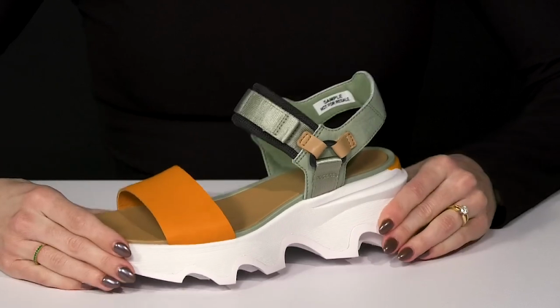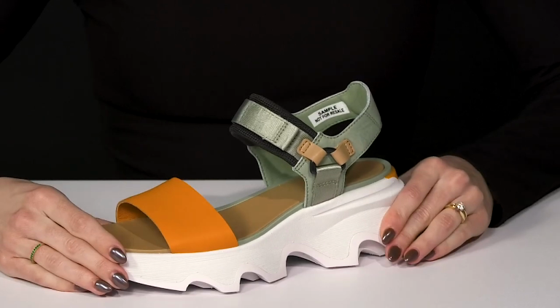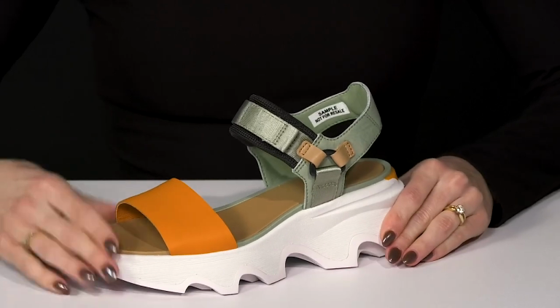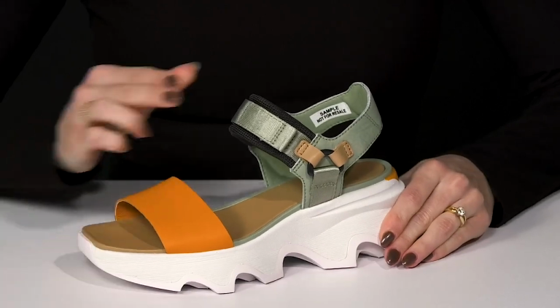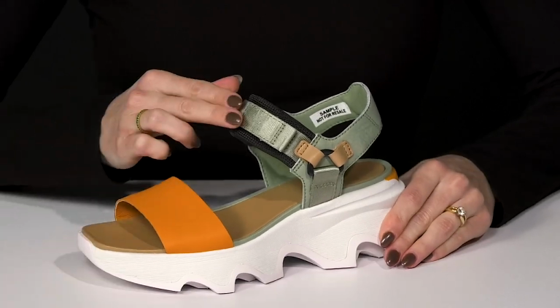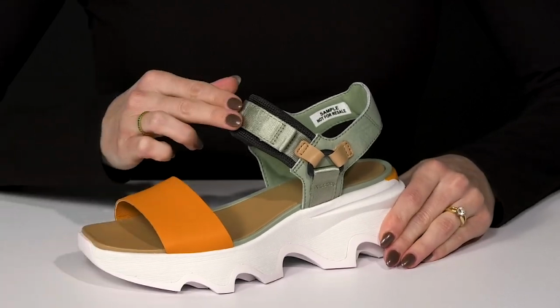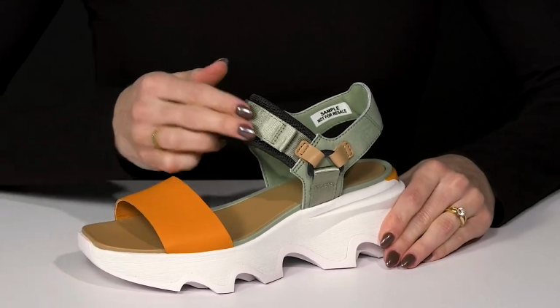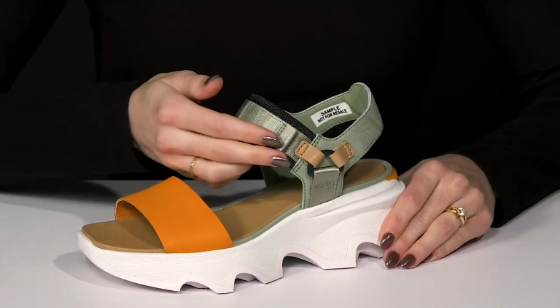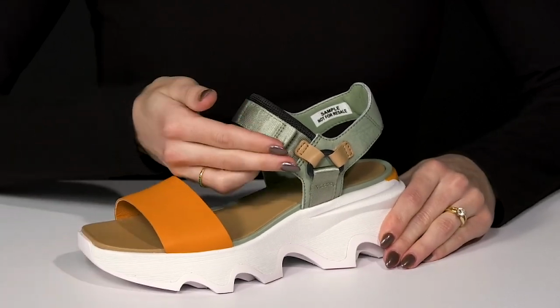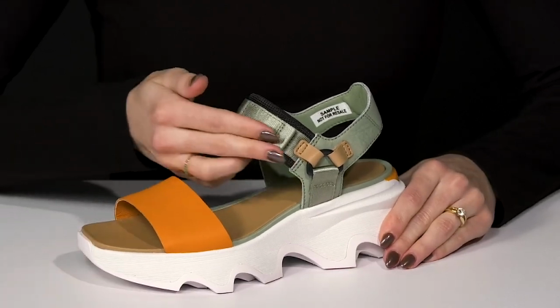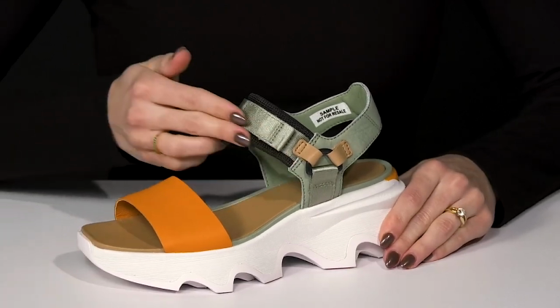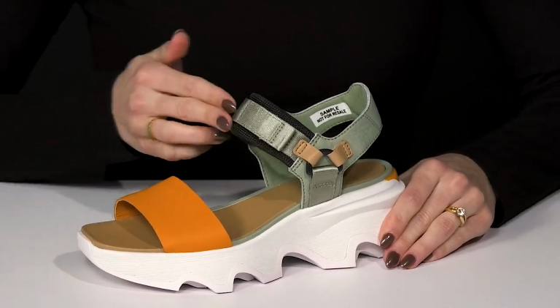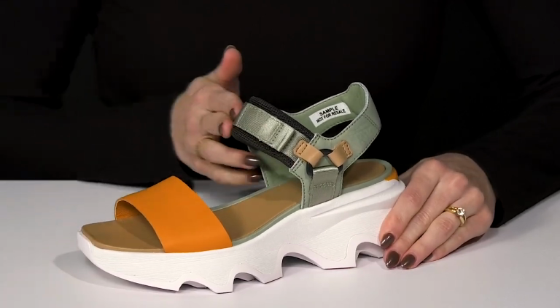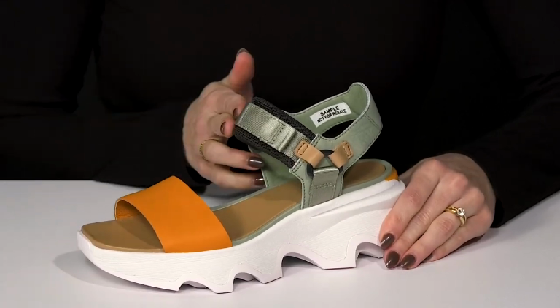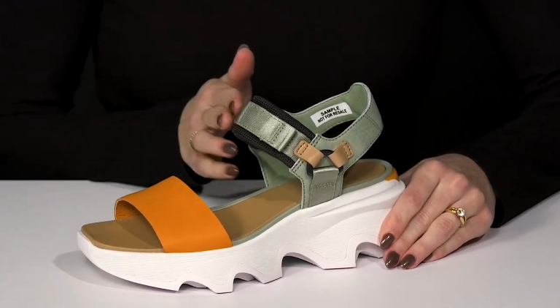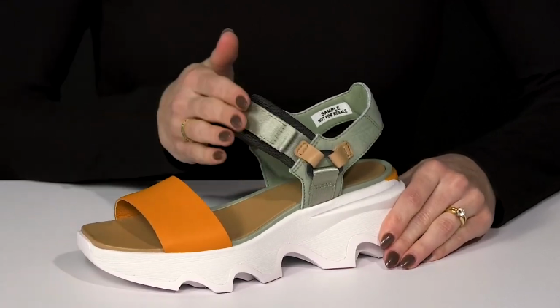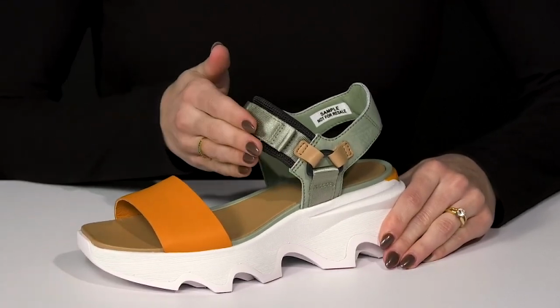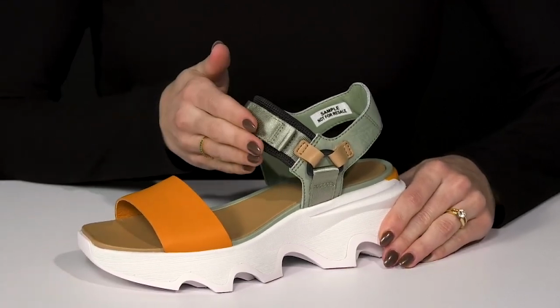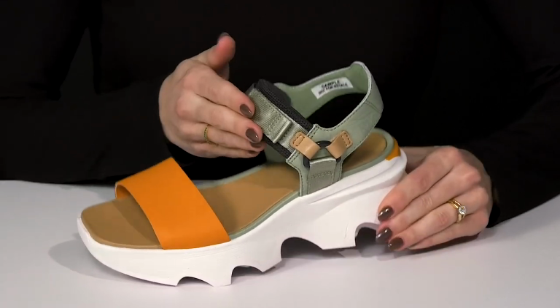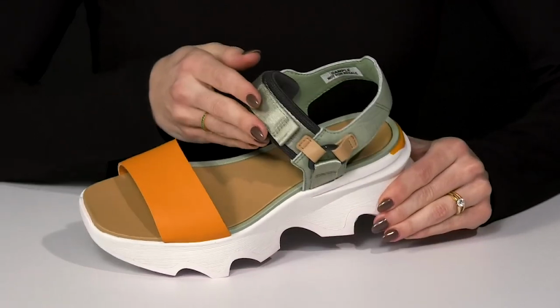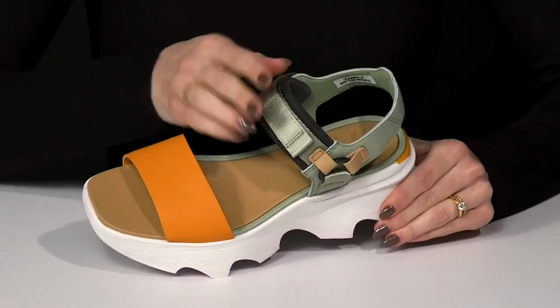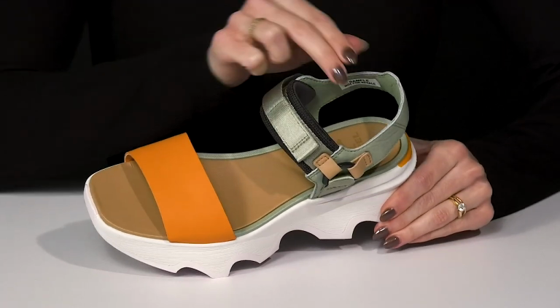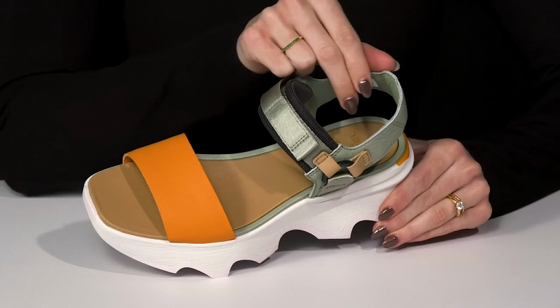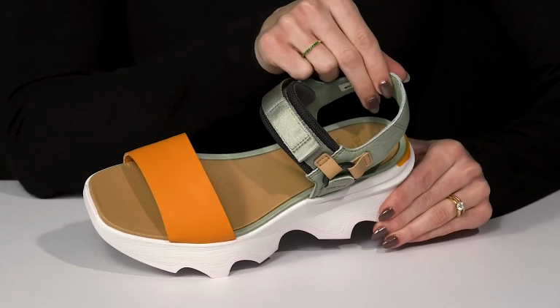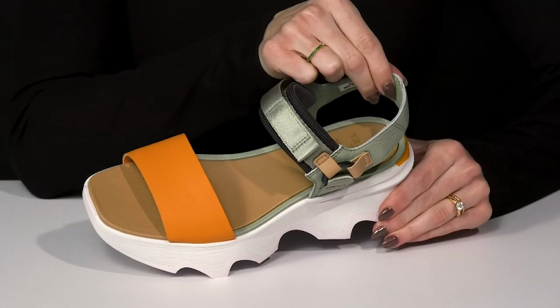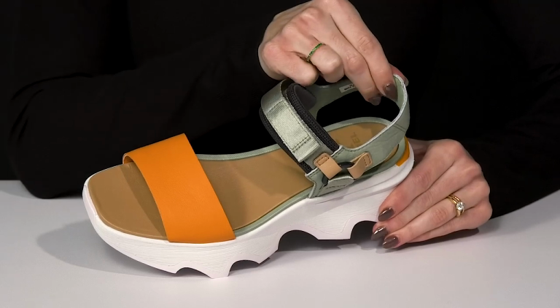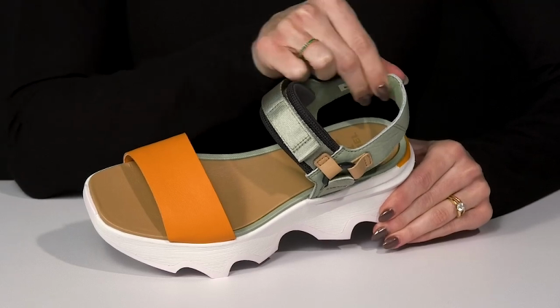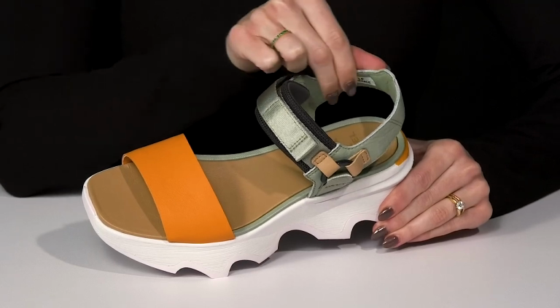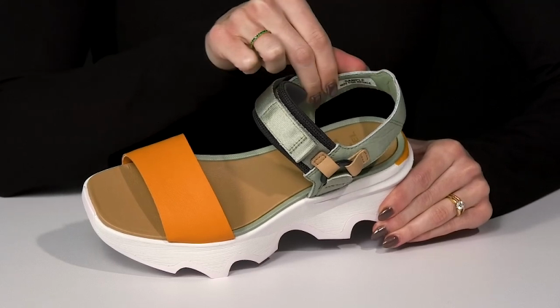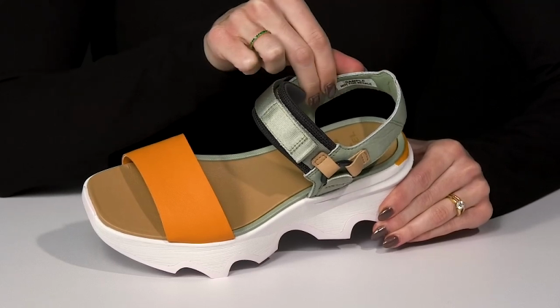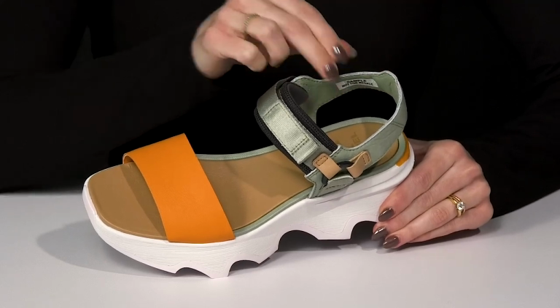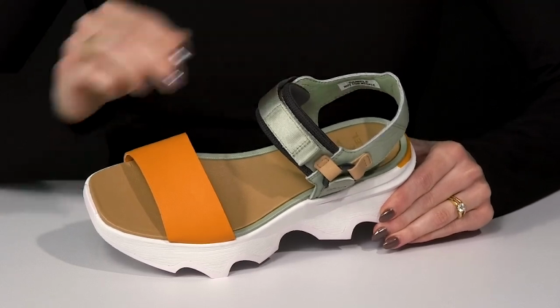These are going to give you a lot of security since they offer that hook and loop closure over the vamp. And then there is a lot of cushioning around the collar as well.